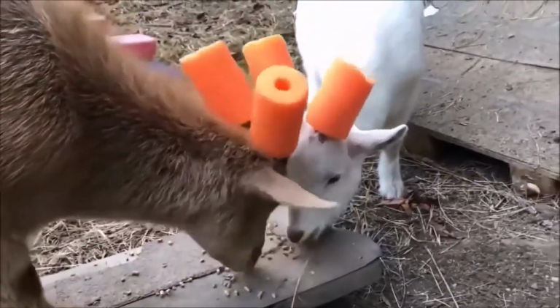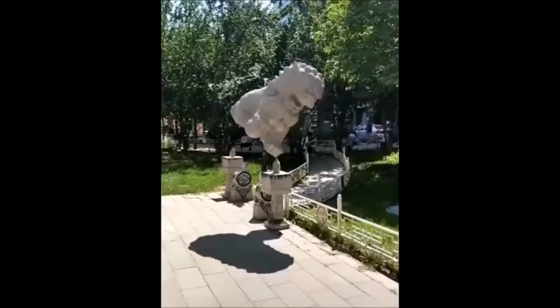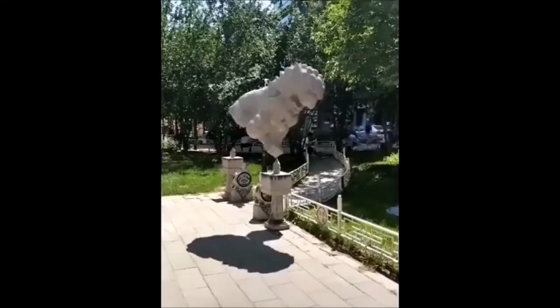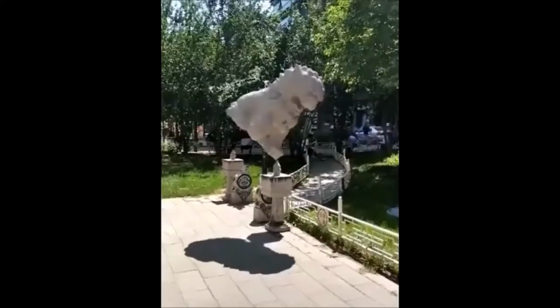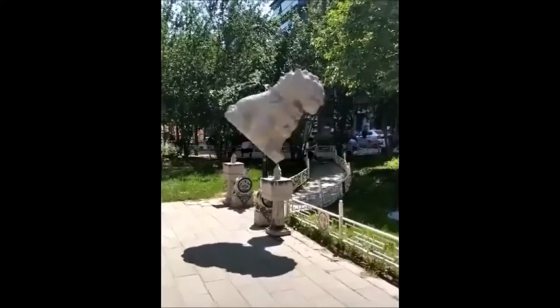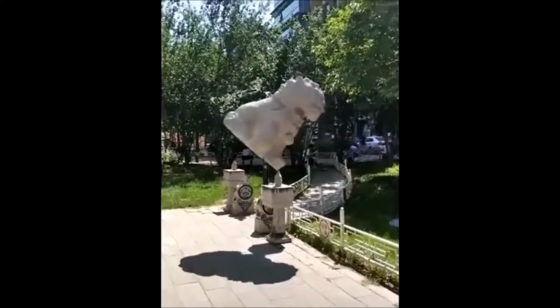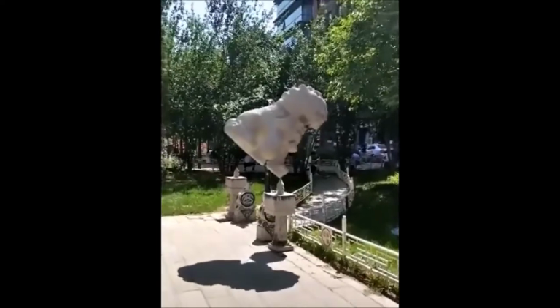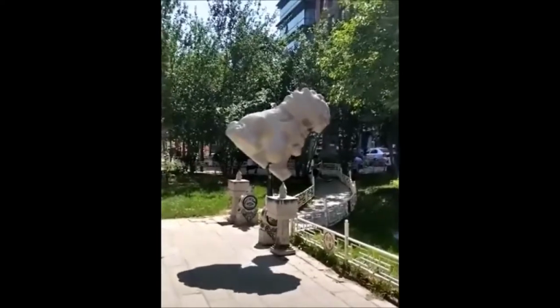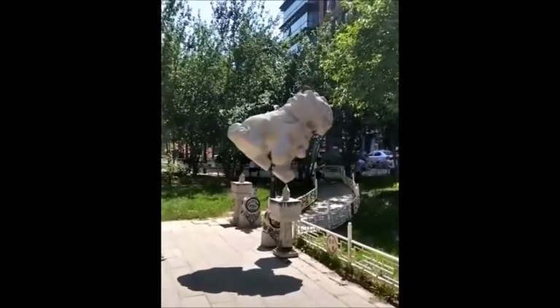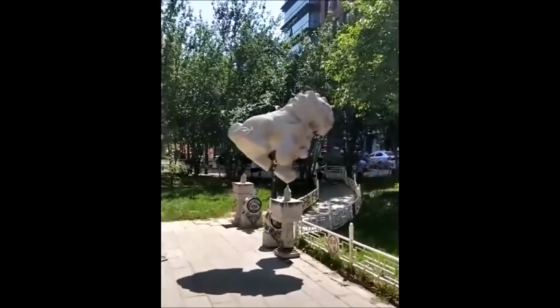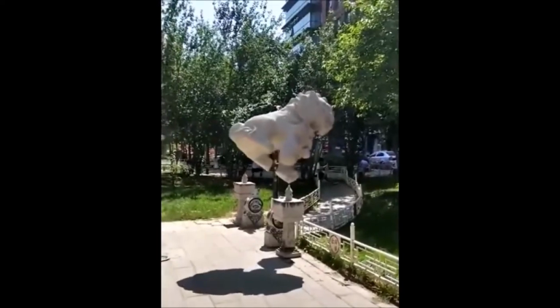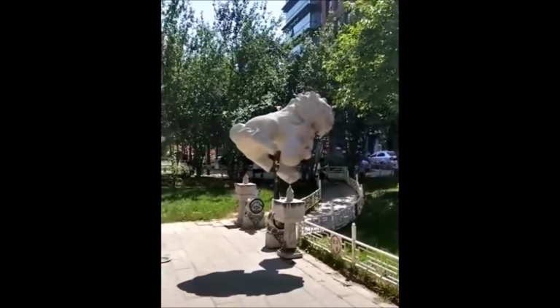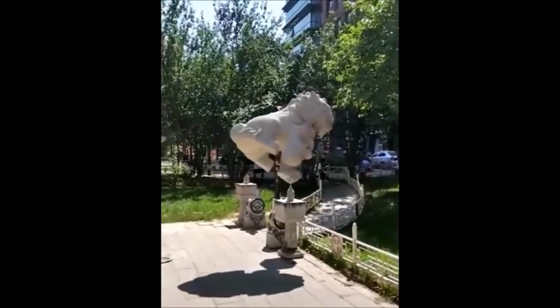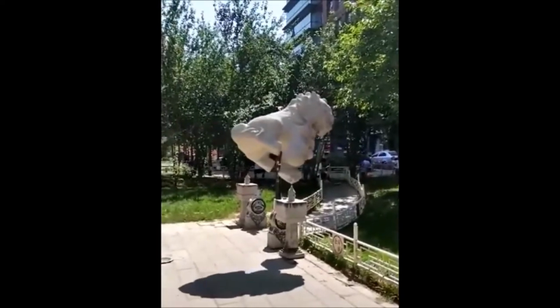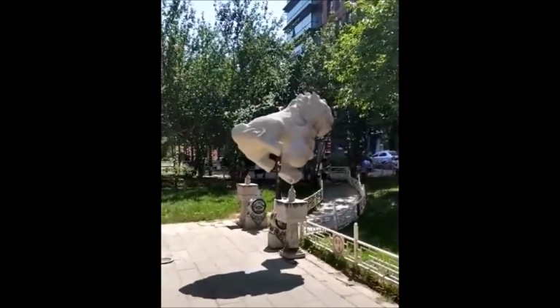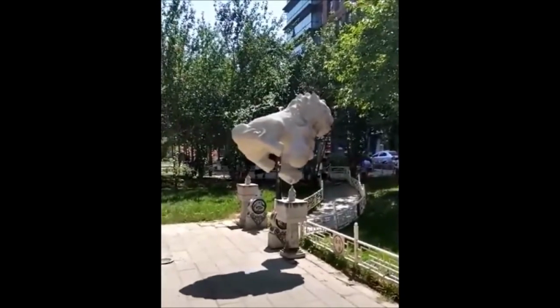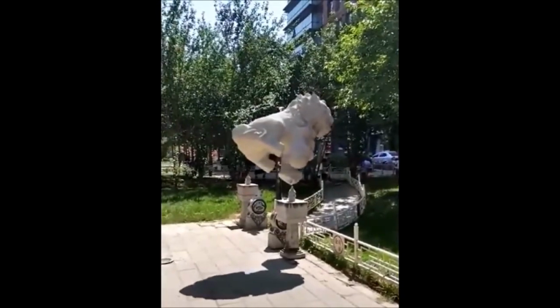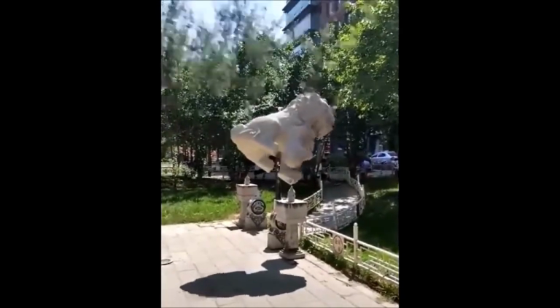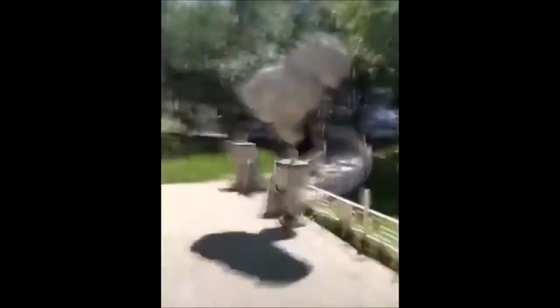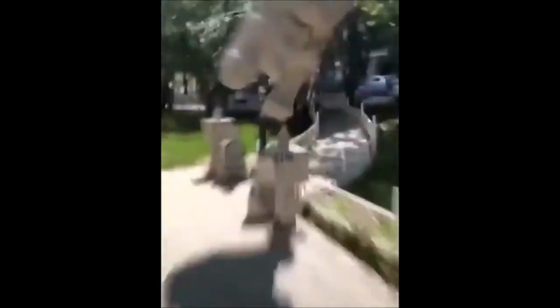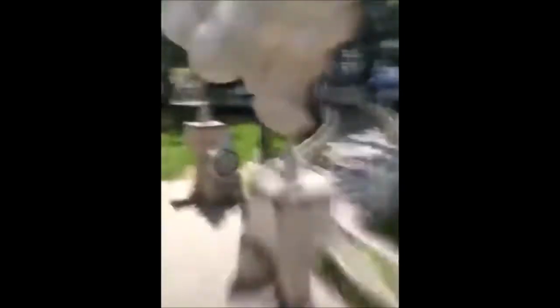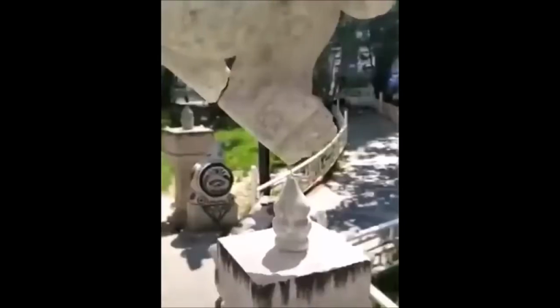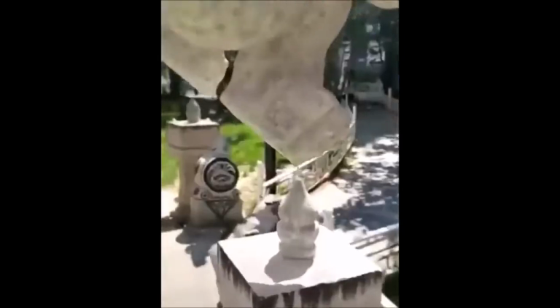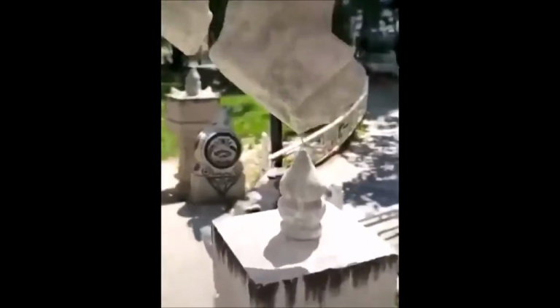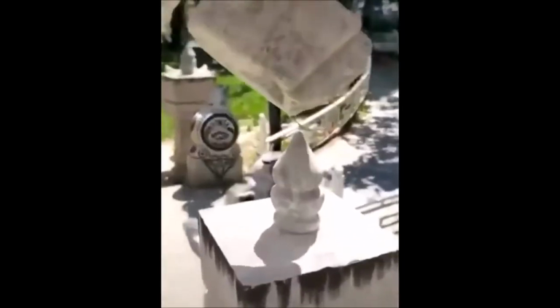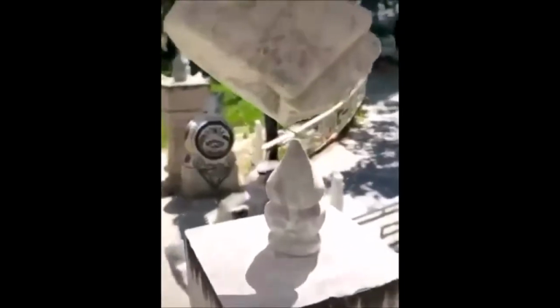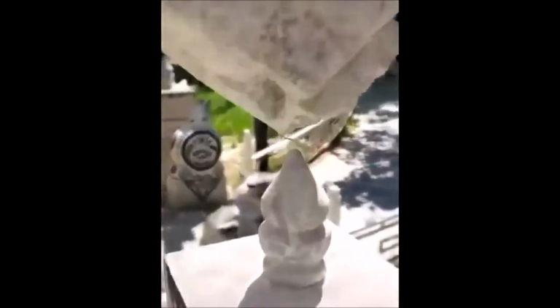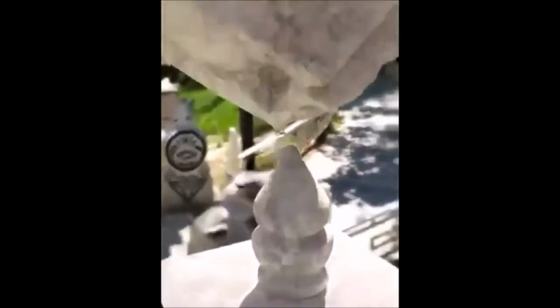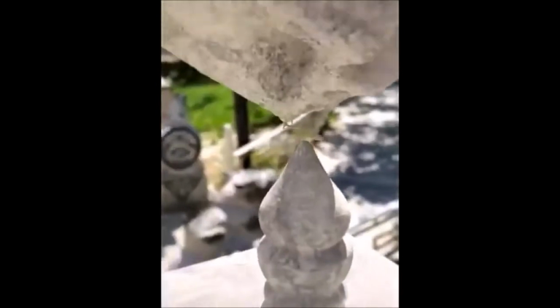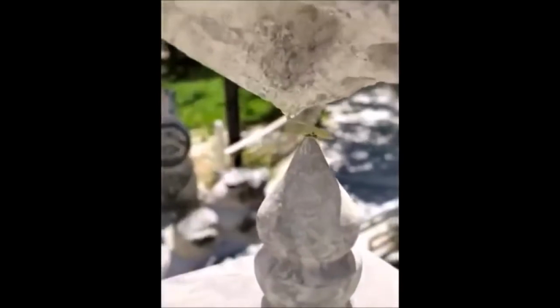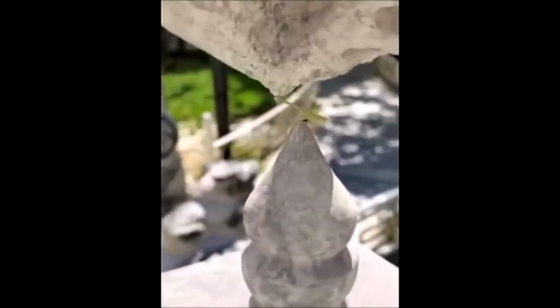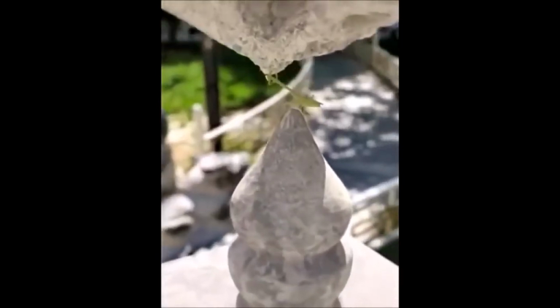I'm not sure why, but there's a bunch of viral videos from China showing a praying mantis lifting heavy objects.